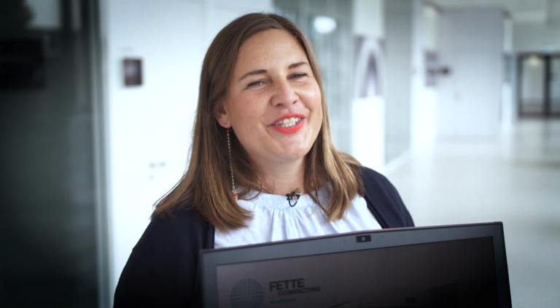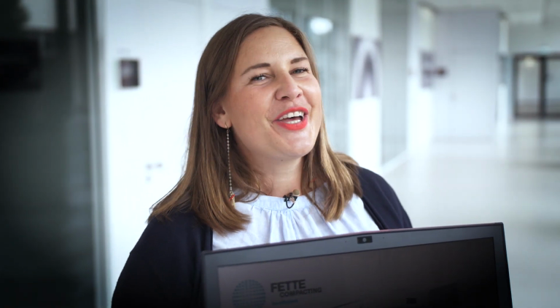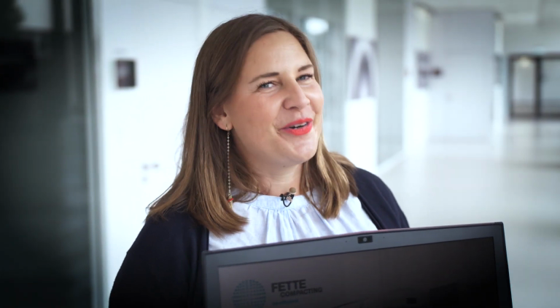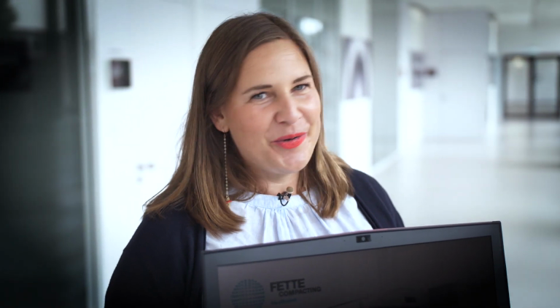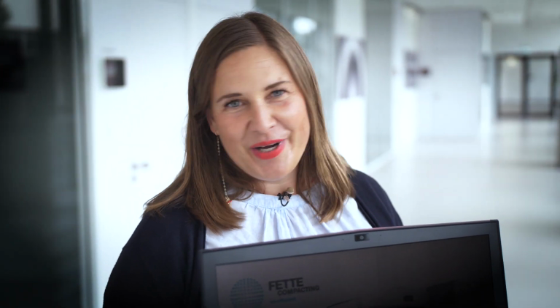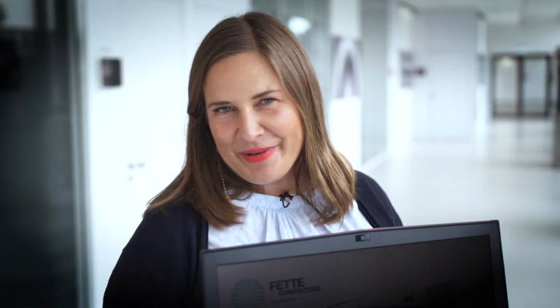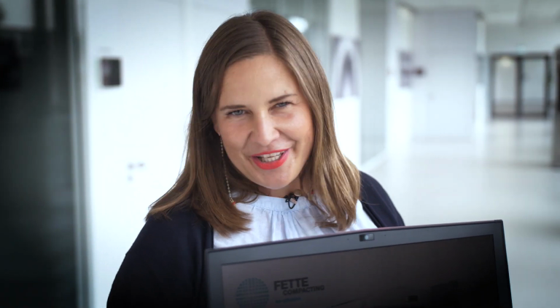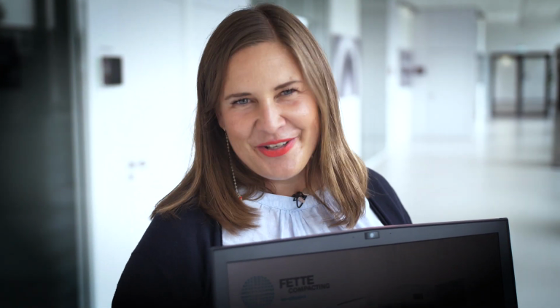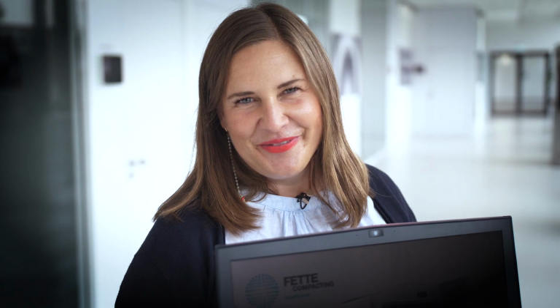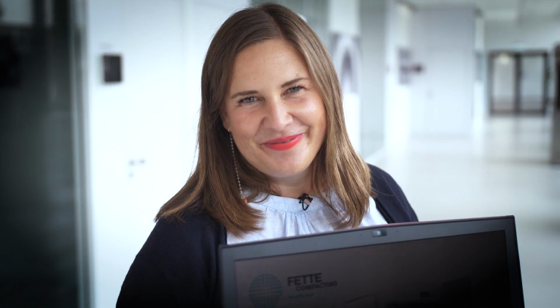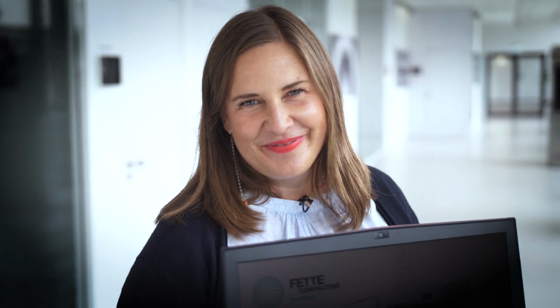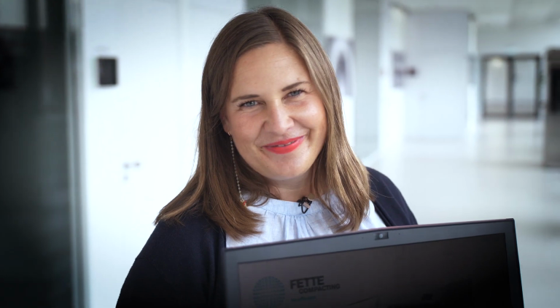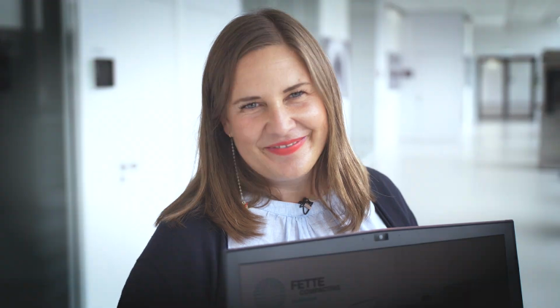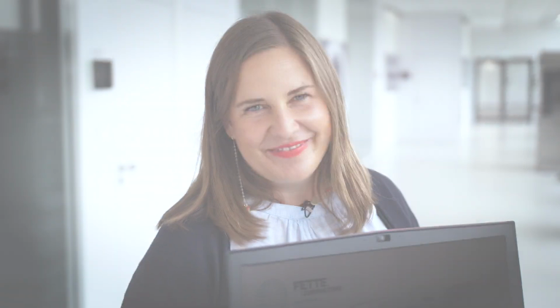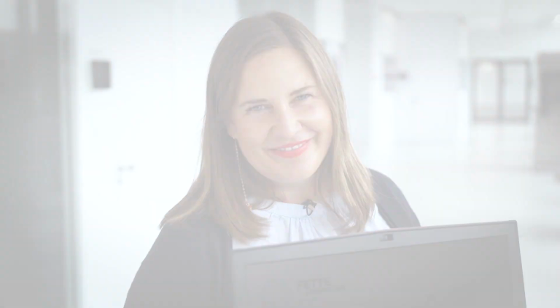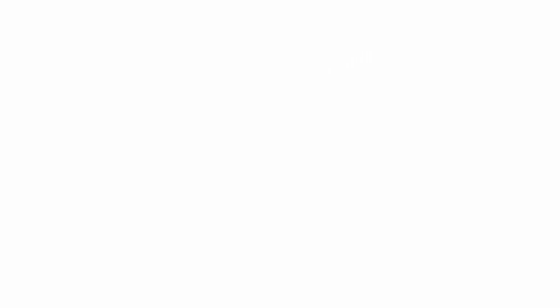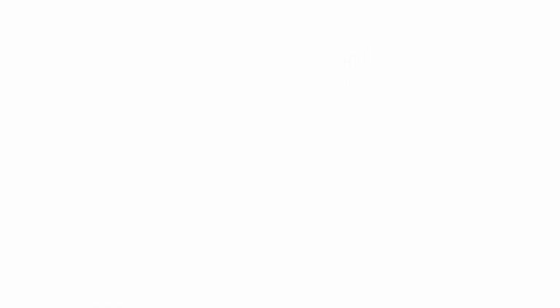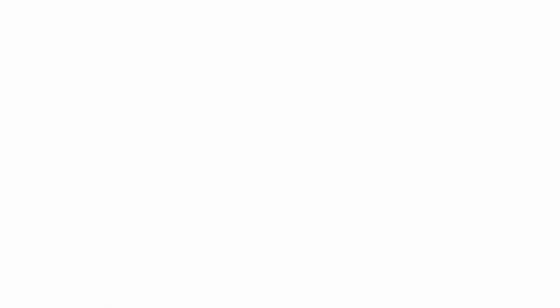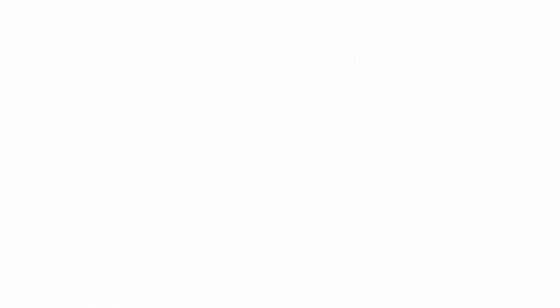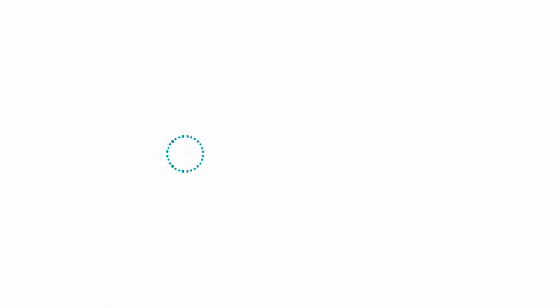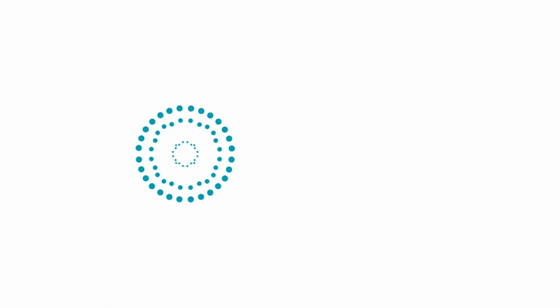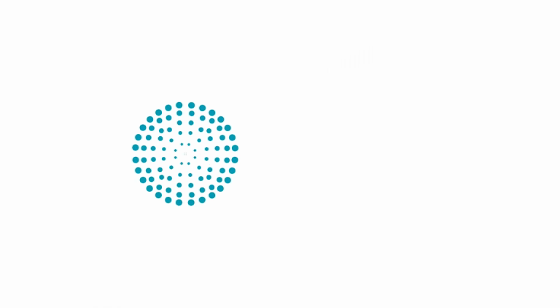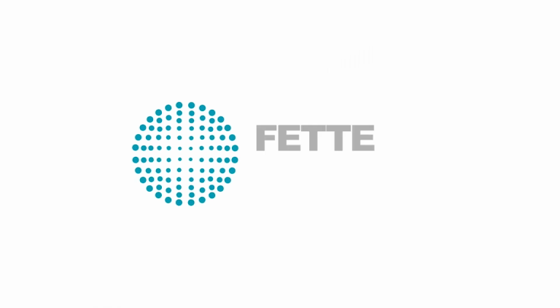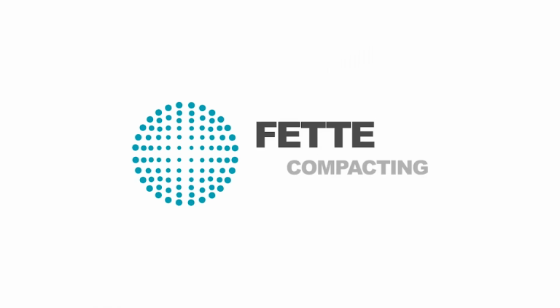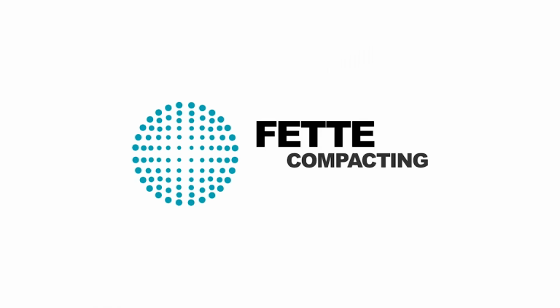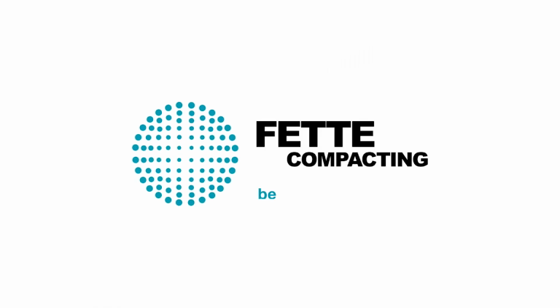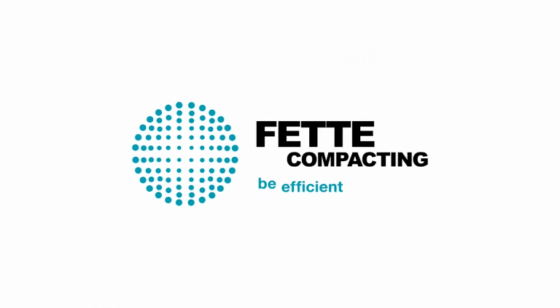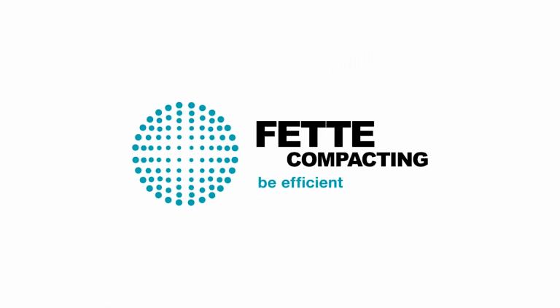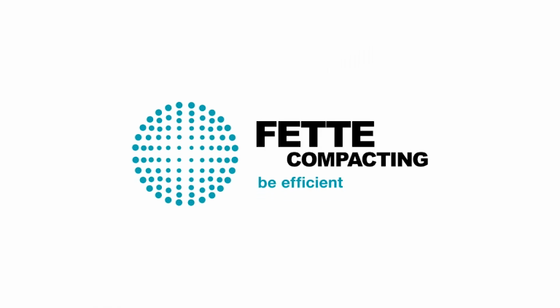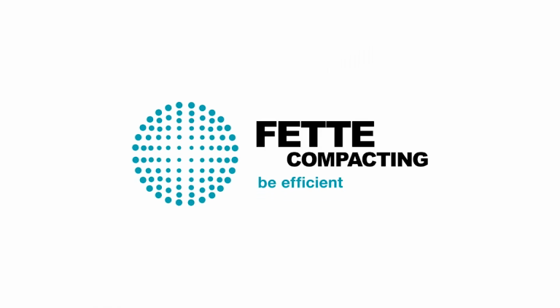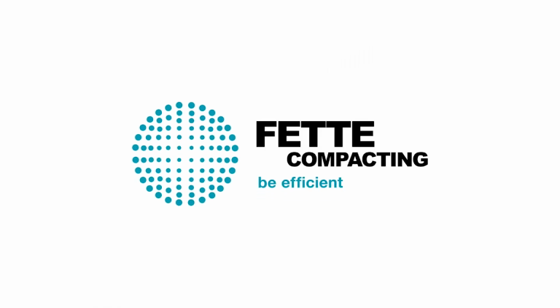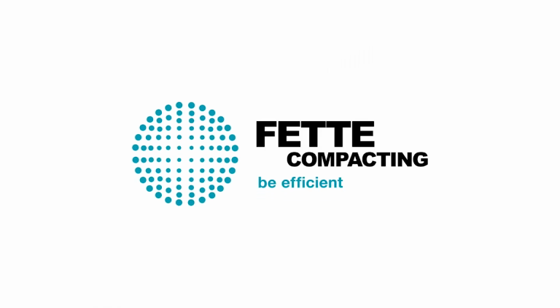So what about you? Fette Compacting — be efficient.